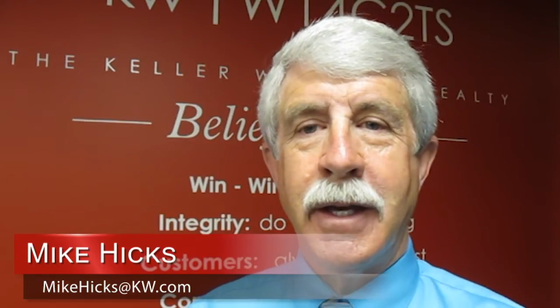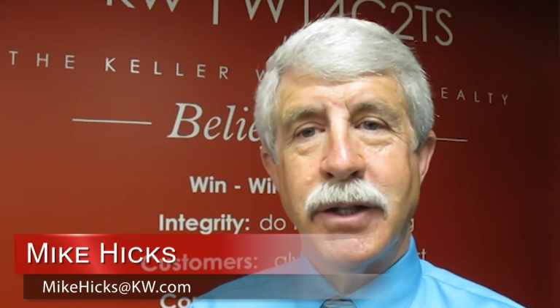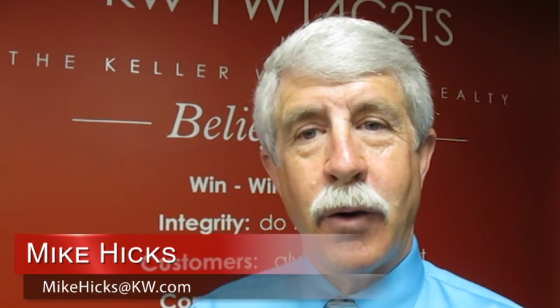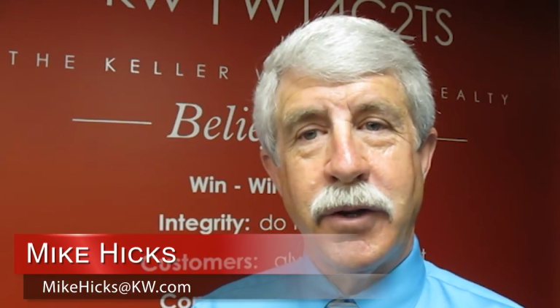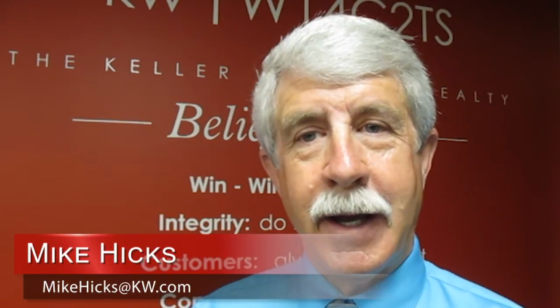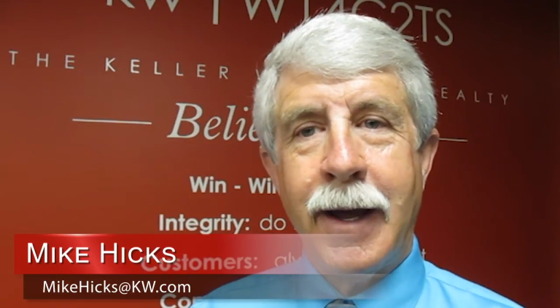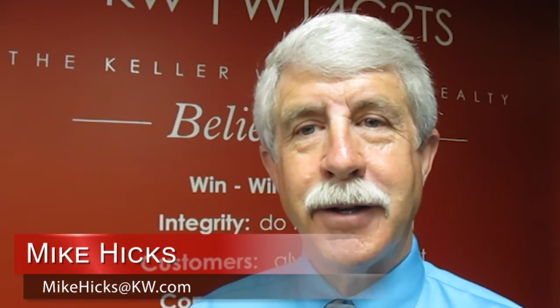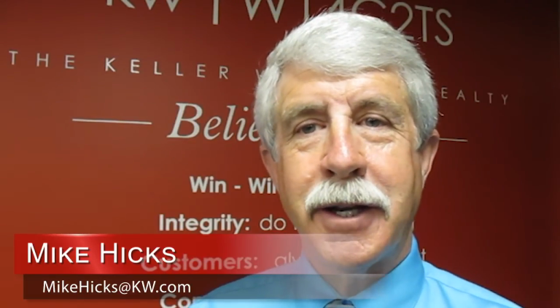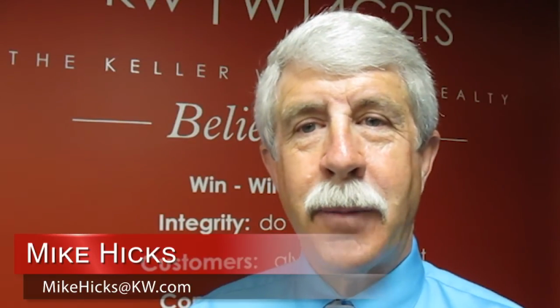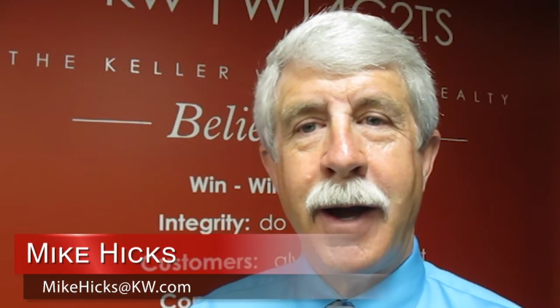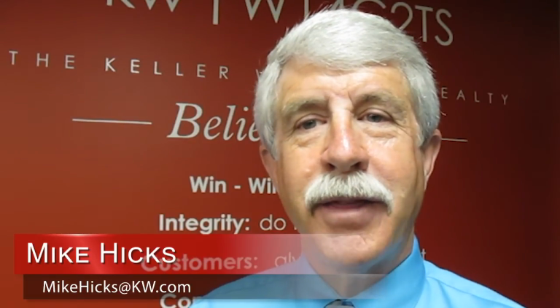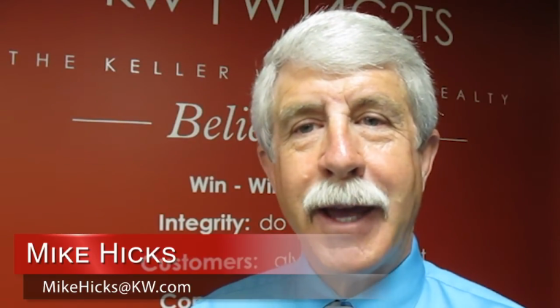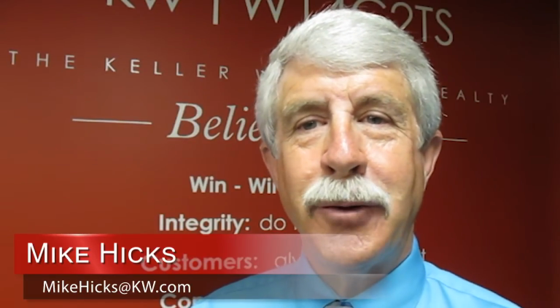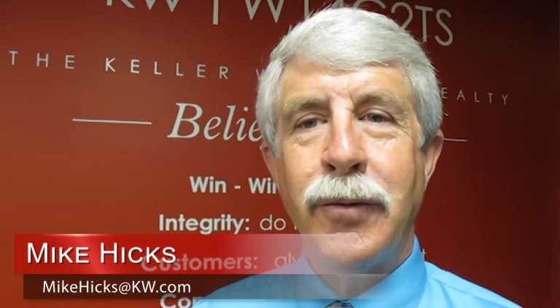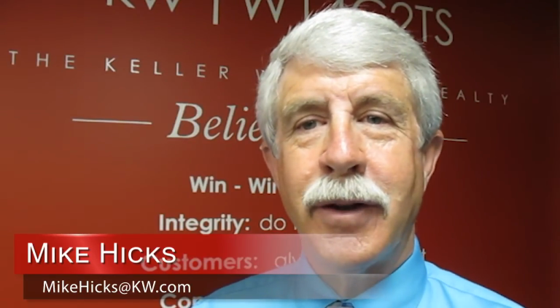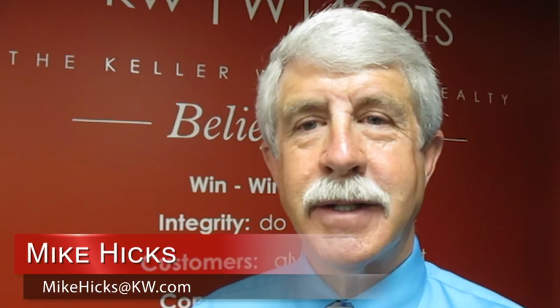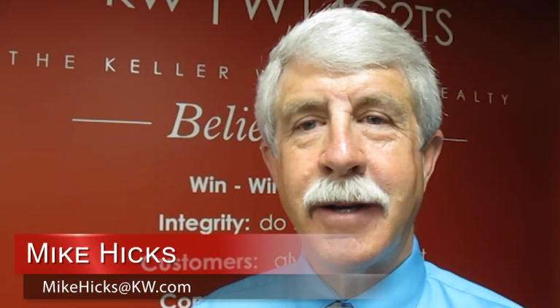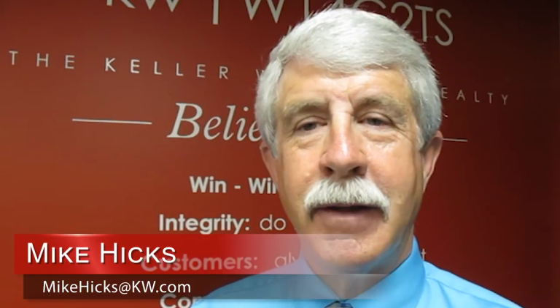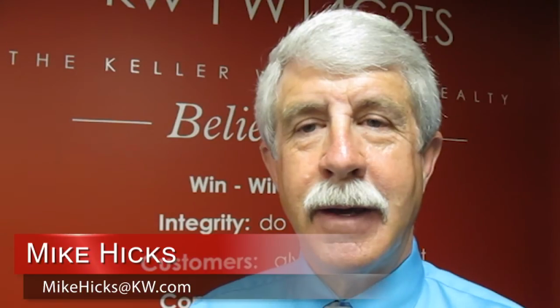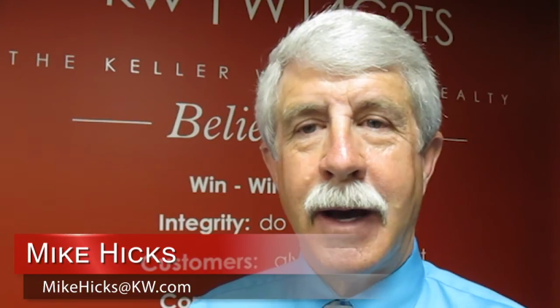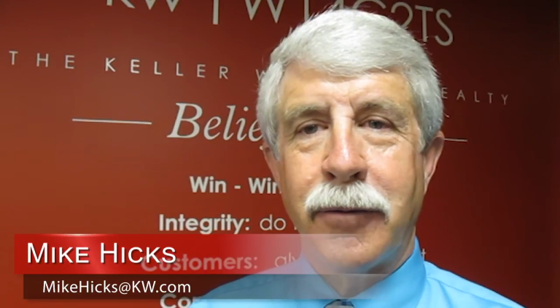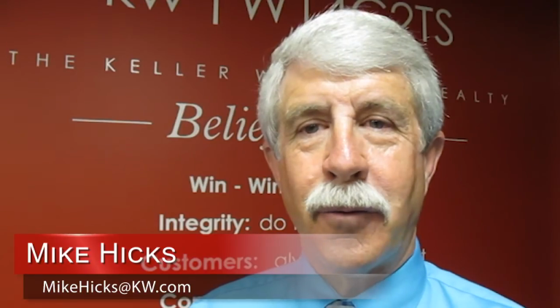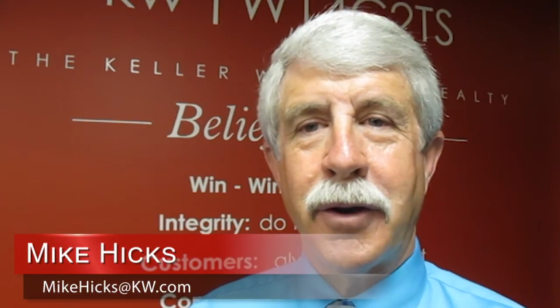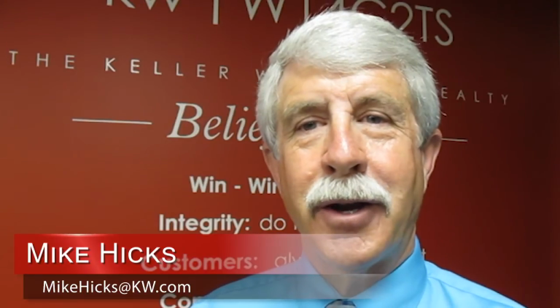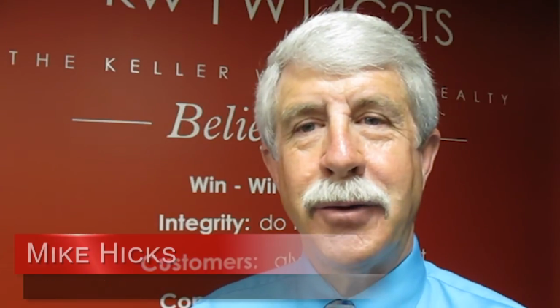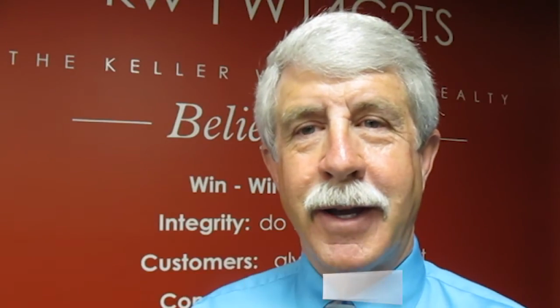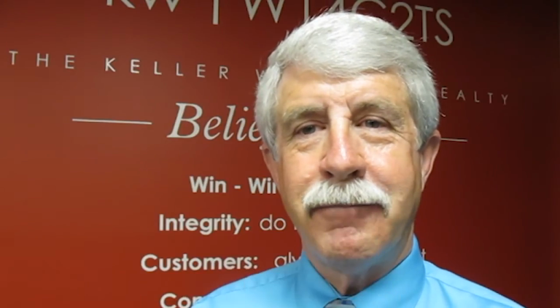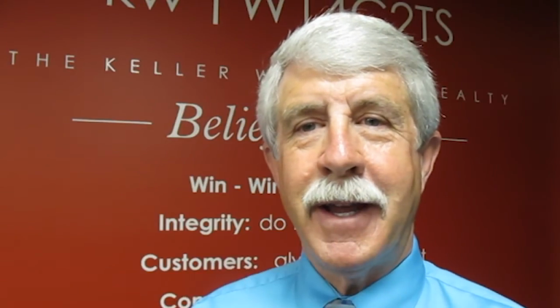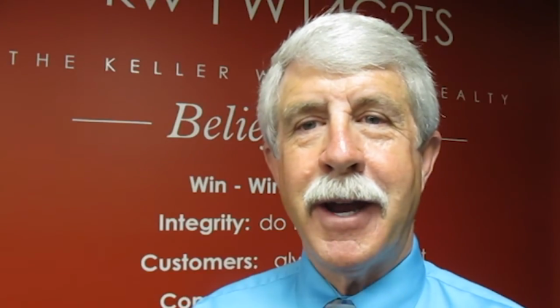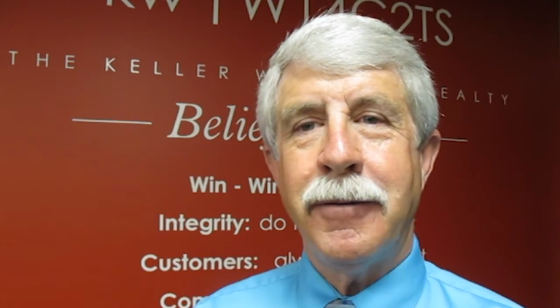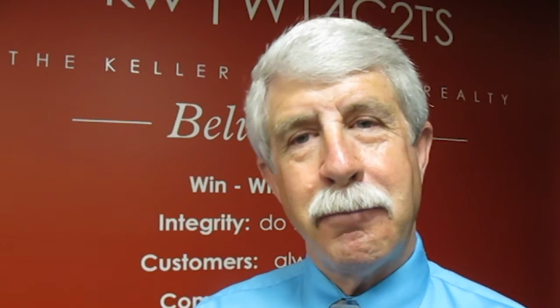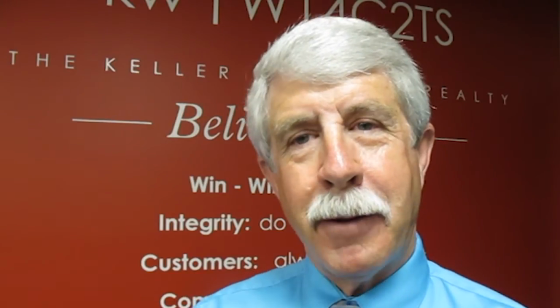So for today, I'll say goodbye. Thank you for listening. I look forward to talking to you again. Take care. Bye-bye.